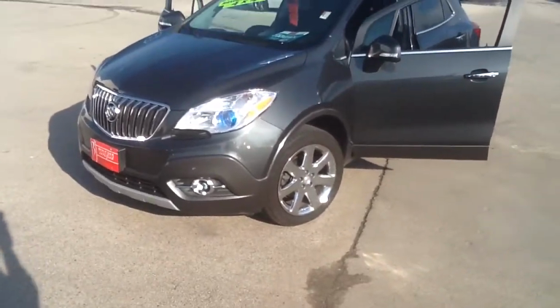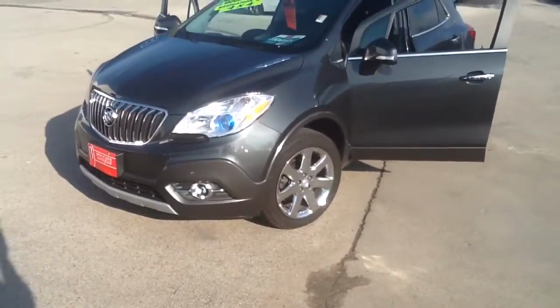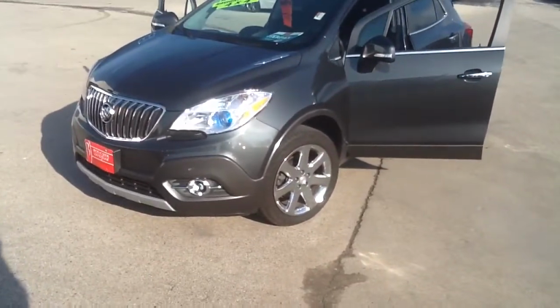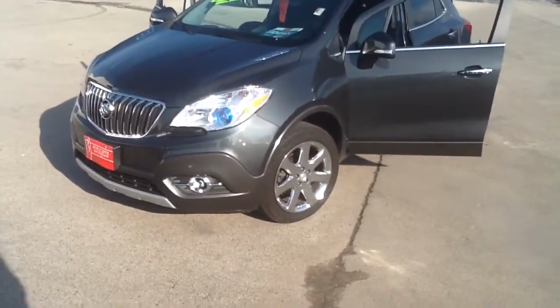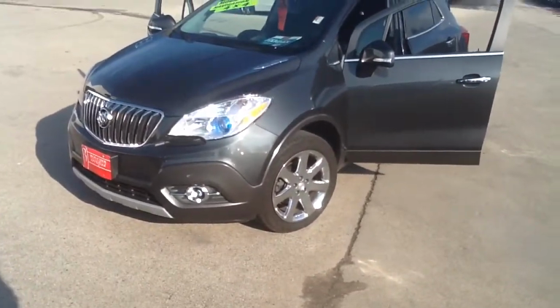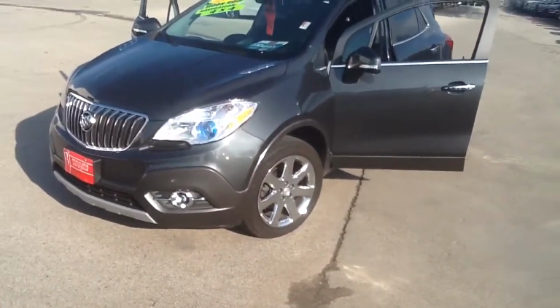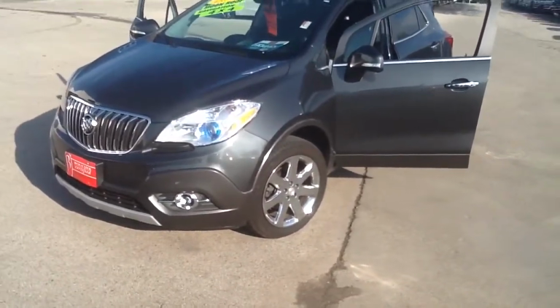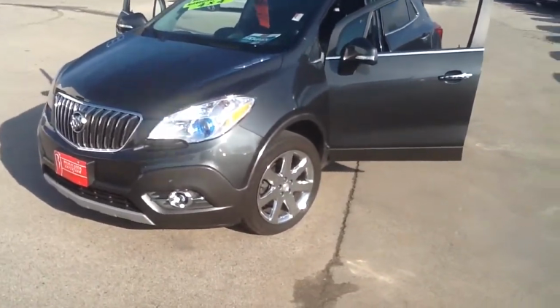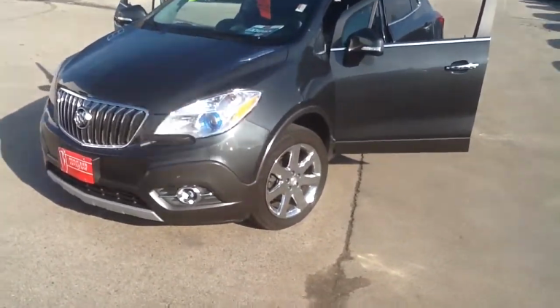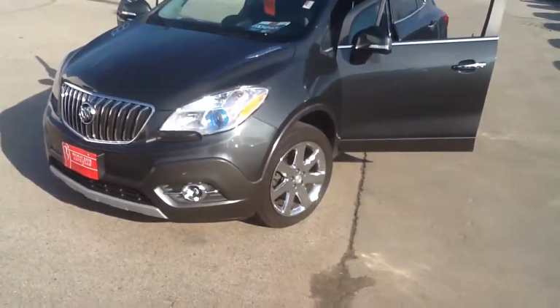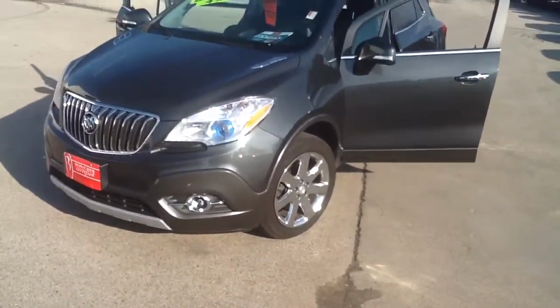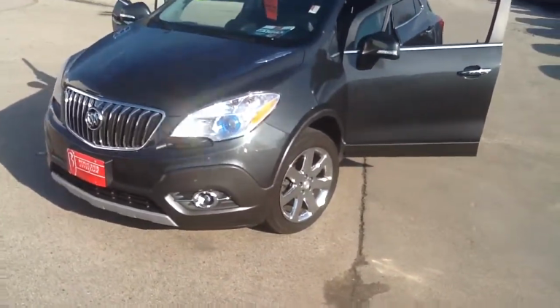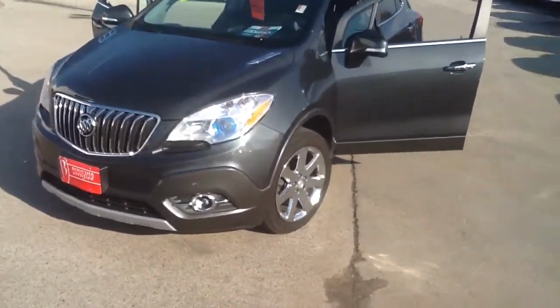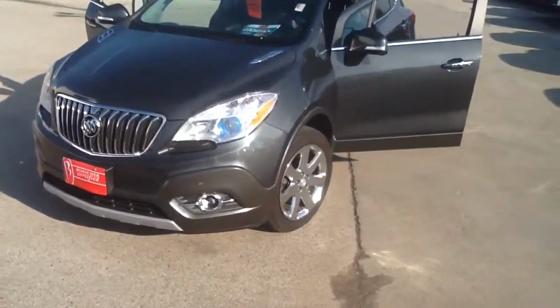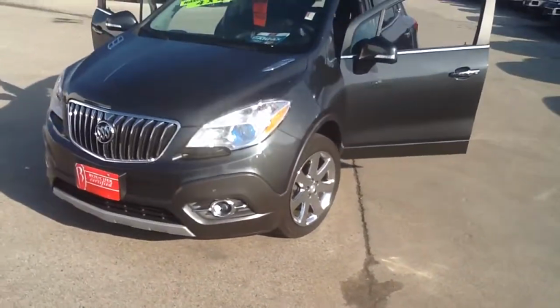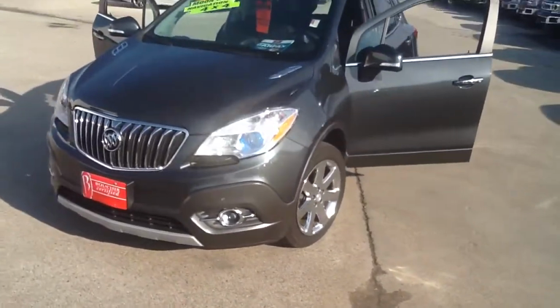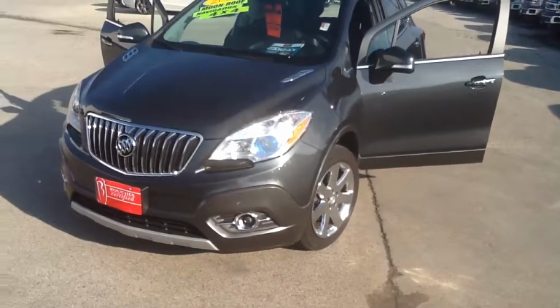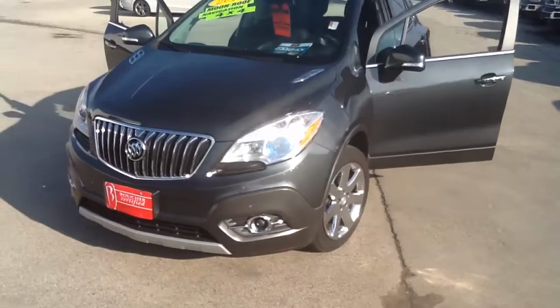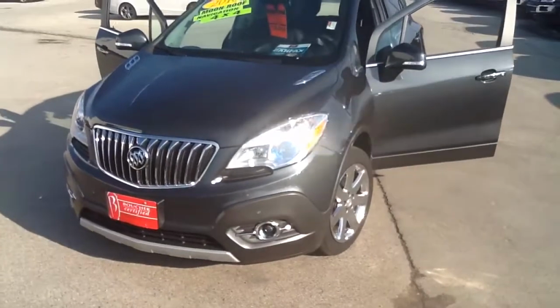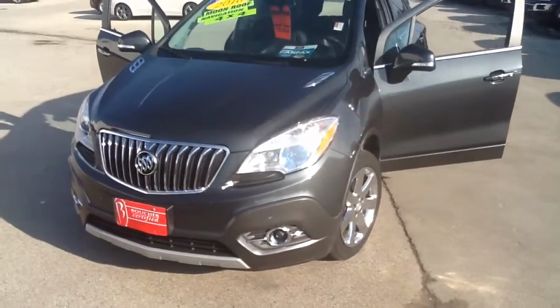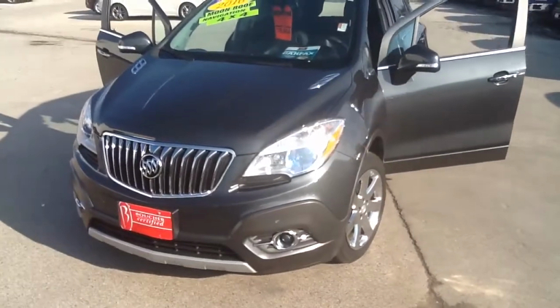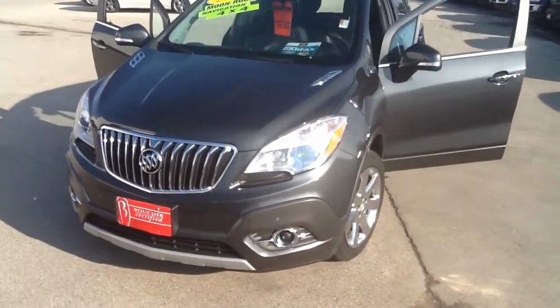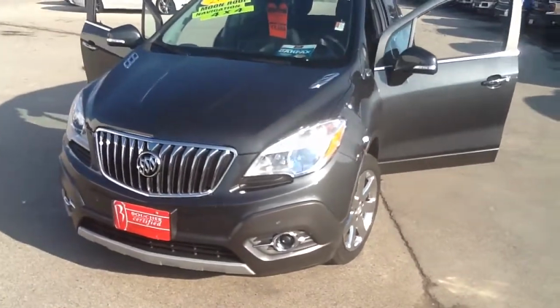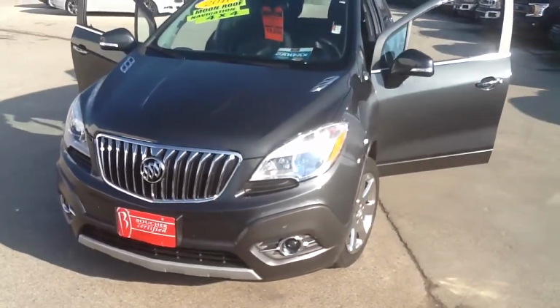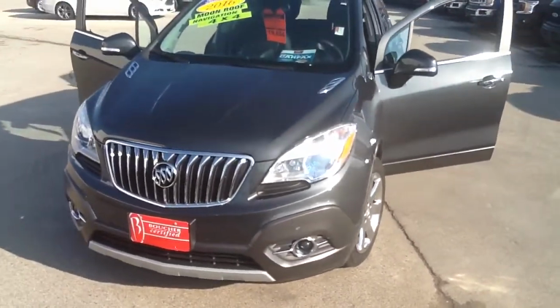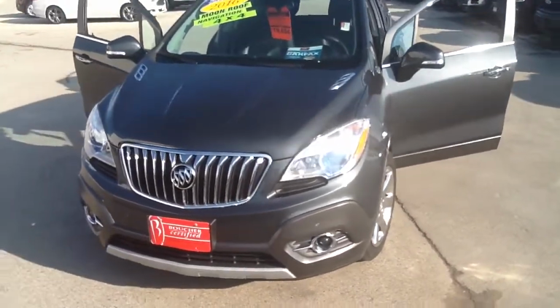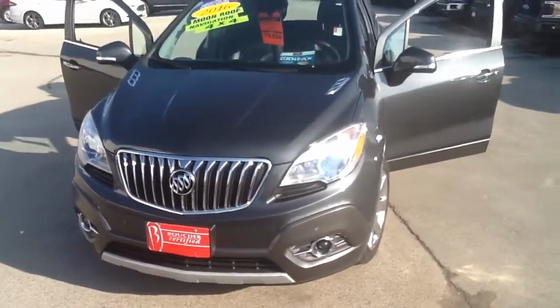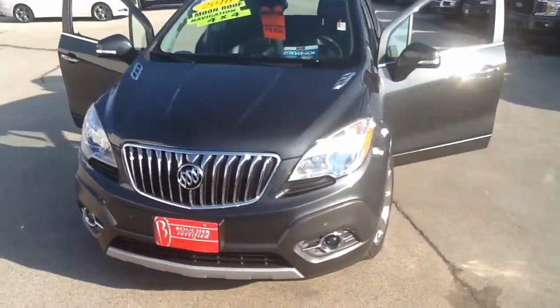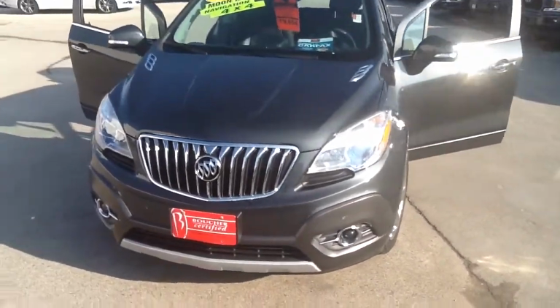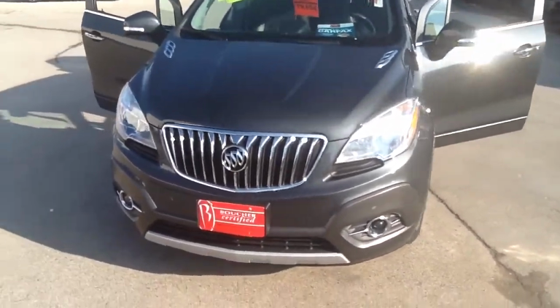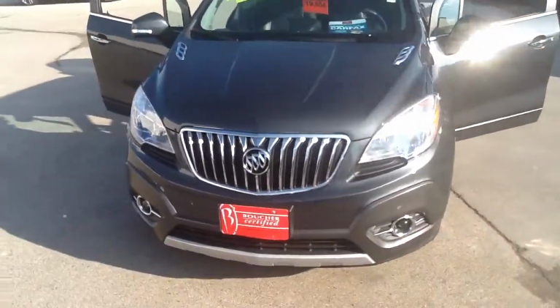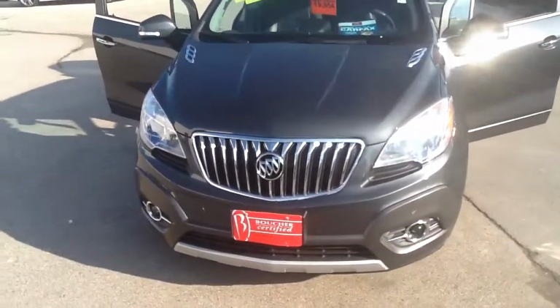Hello, I'm Artigo with Boucher Ford of Menomonee Falls. Thank you for checking out your 2016 Buick Encore.